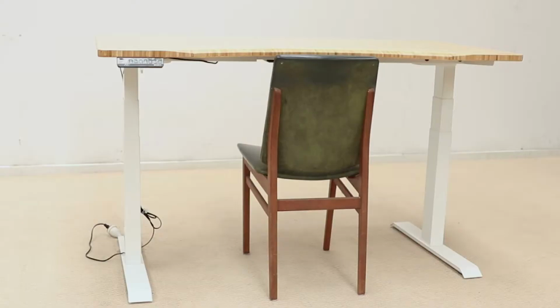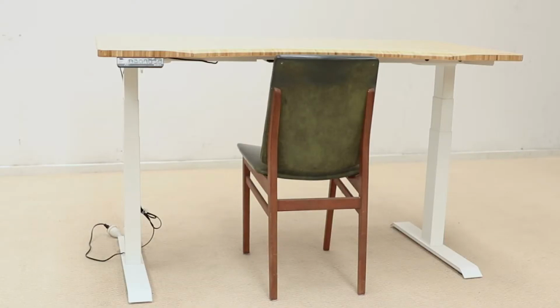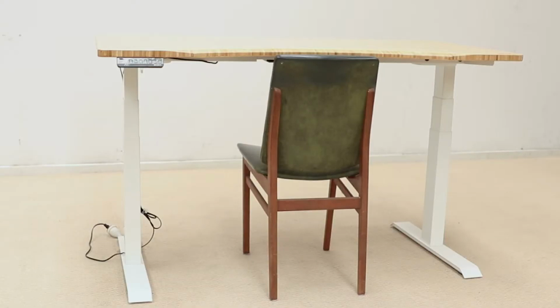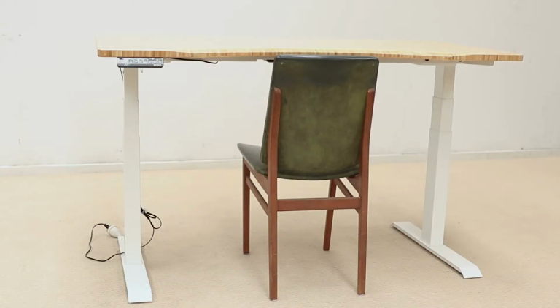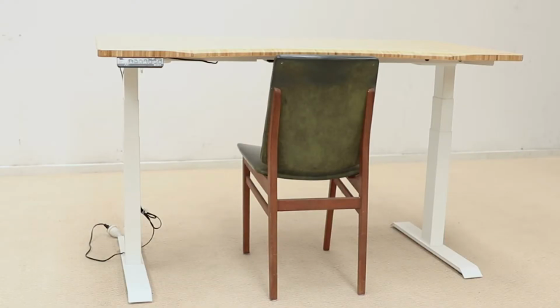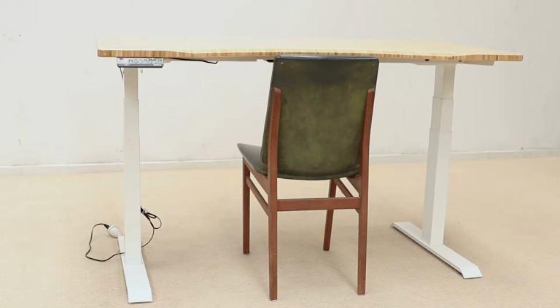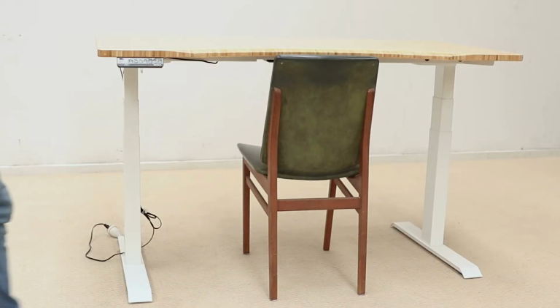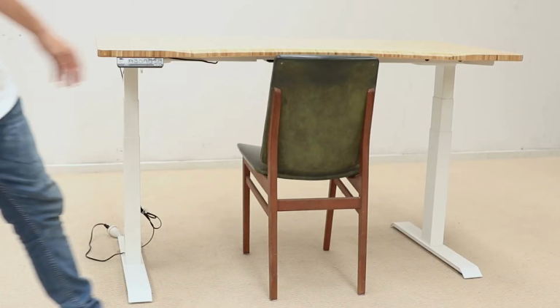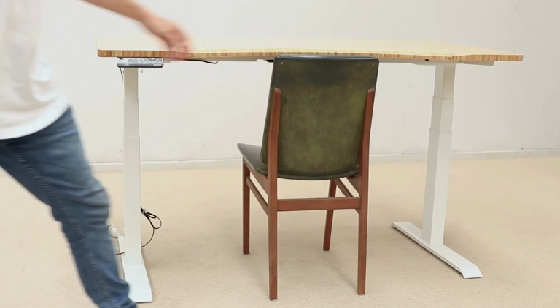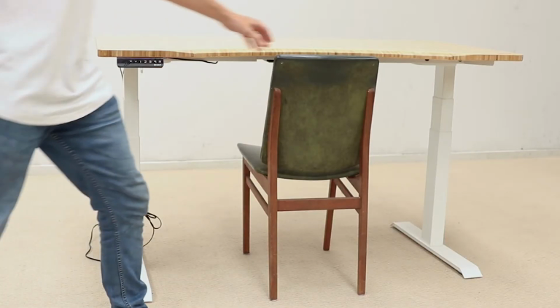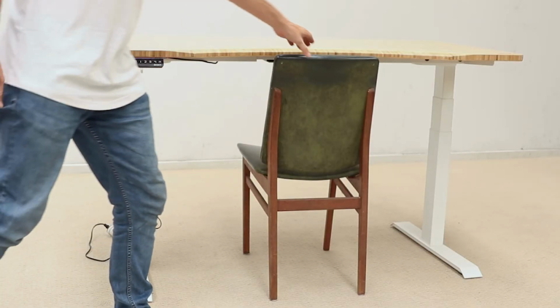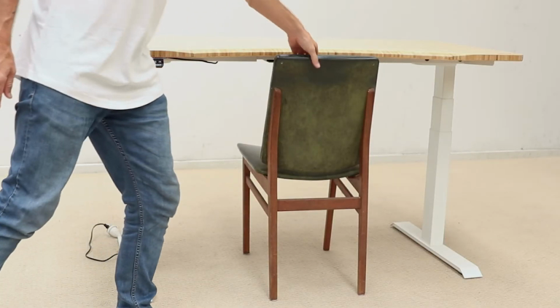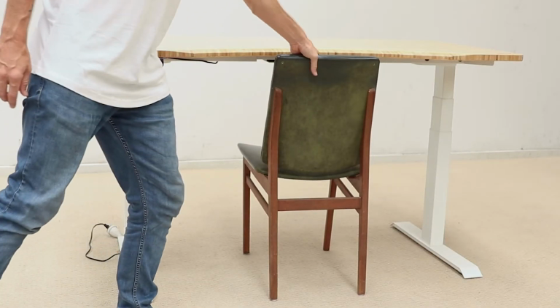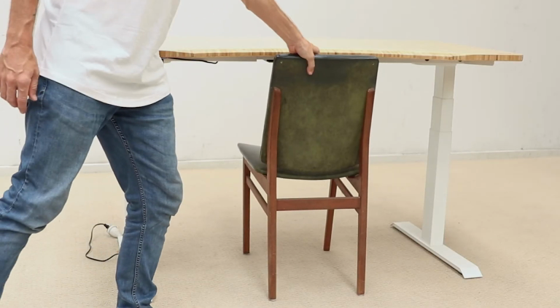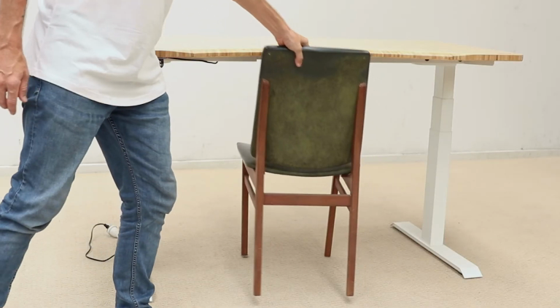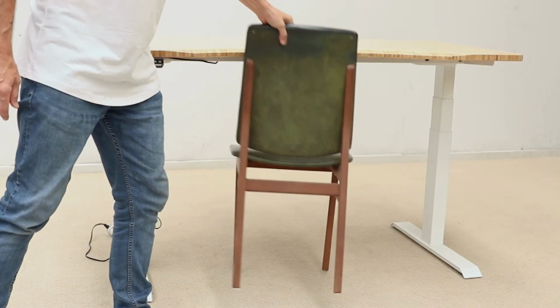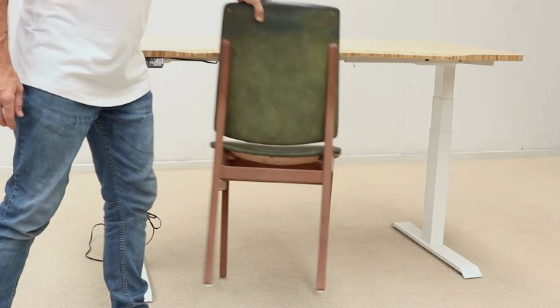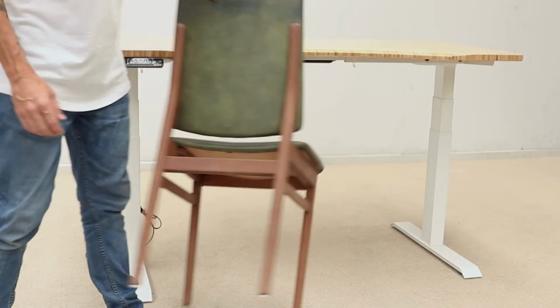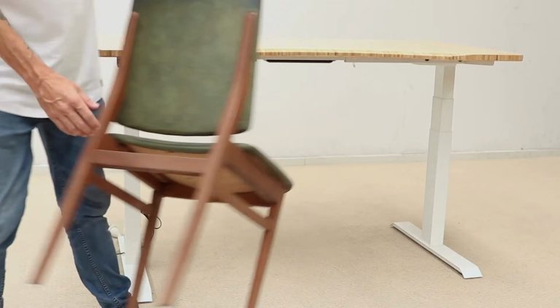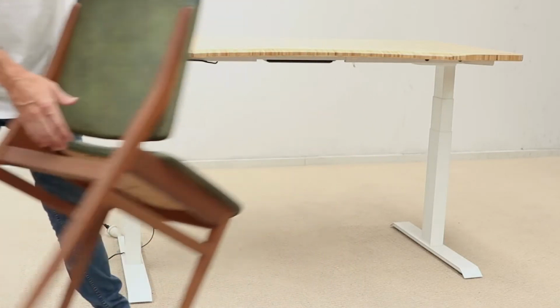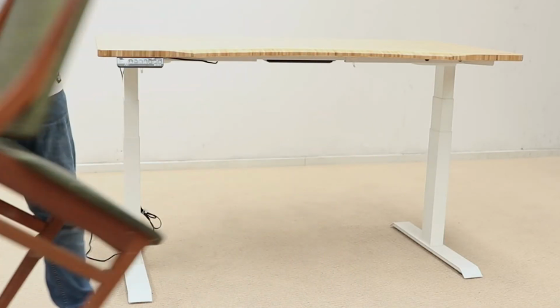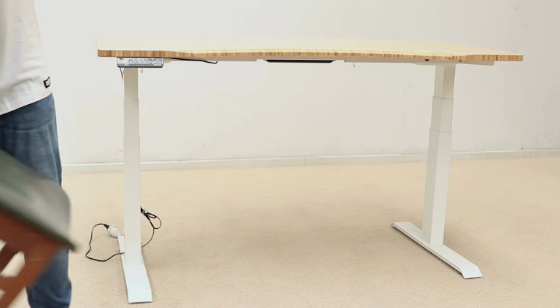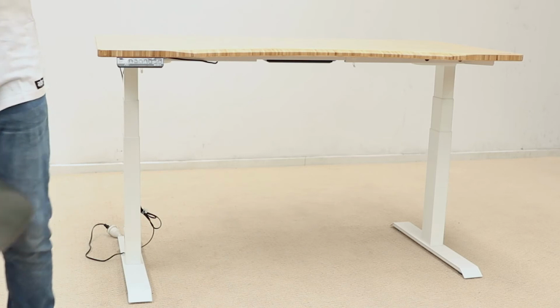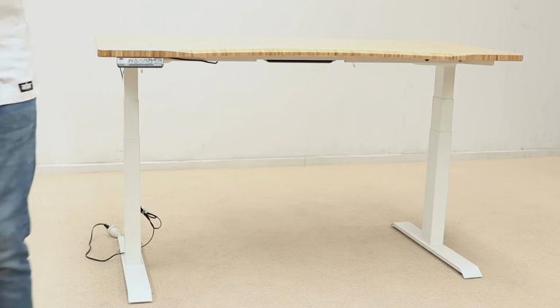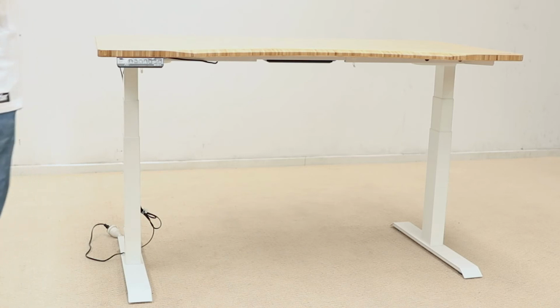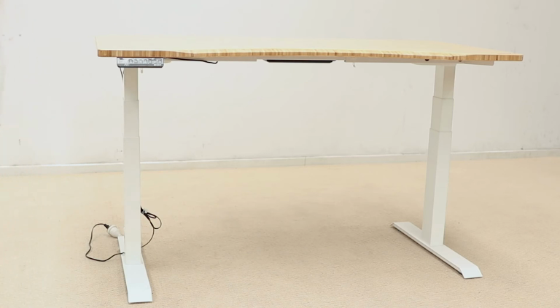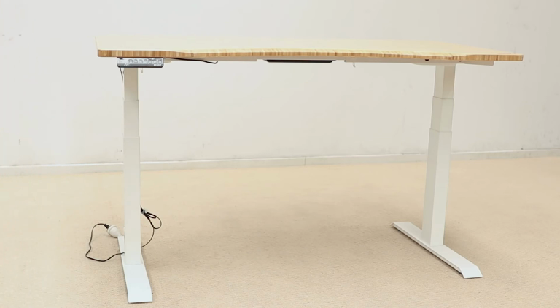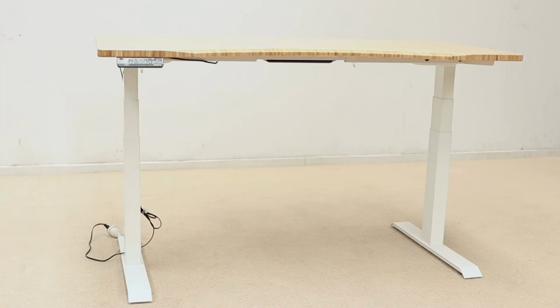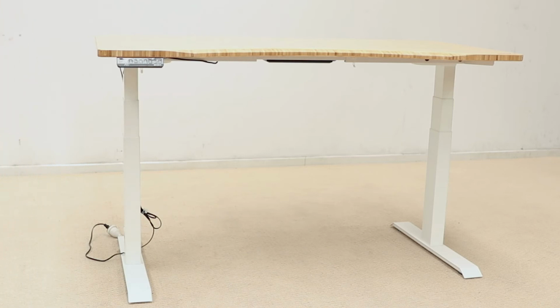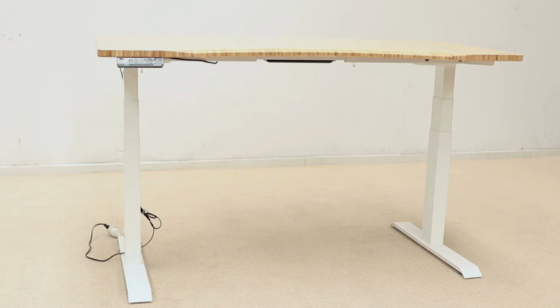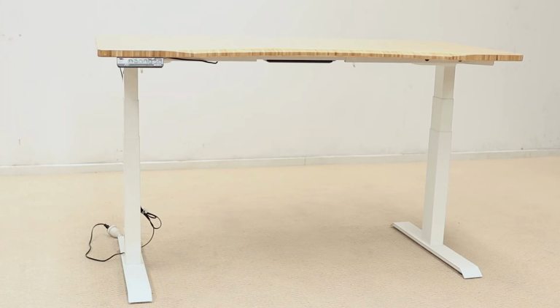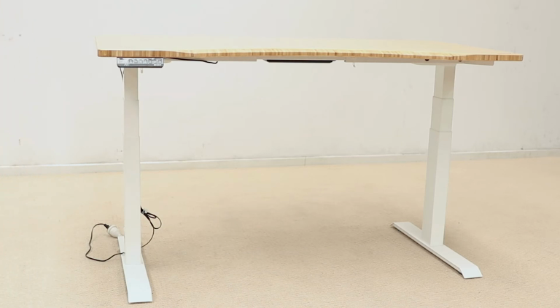Next, make sure there are no obstacles under your Desky, as we will be bringing it down to its lowest height.